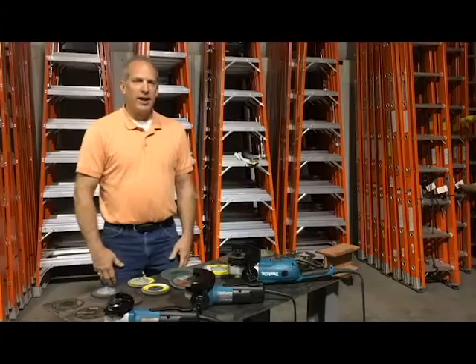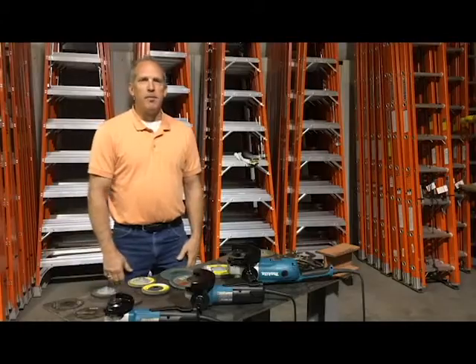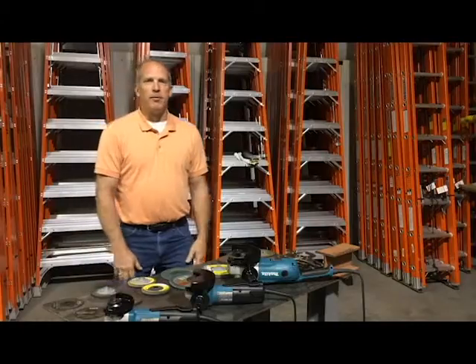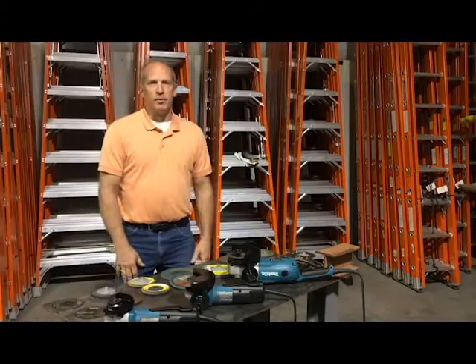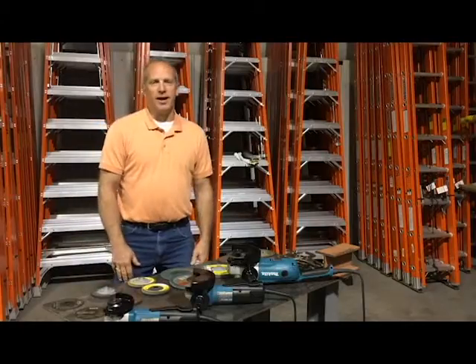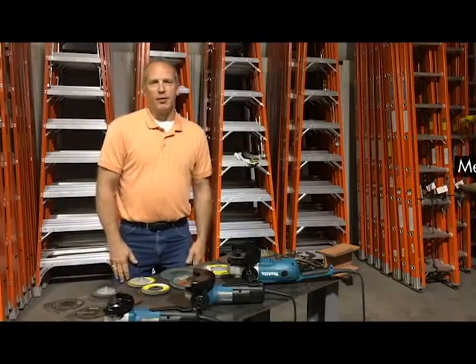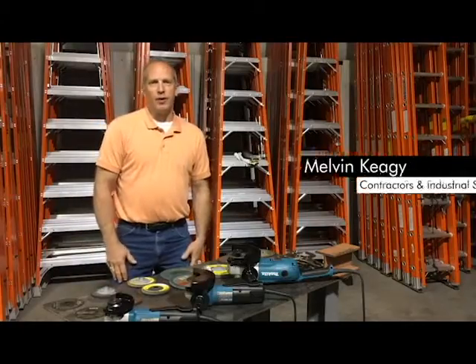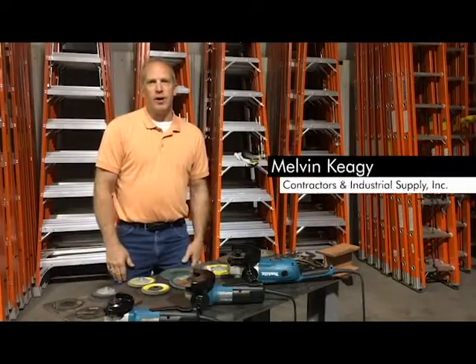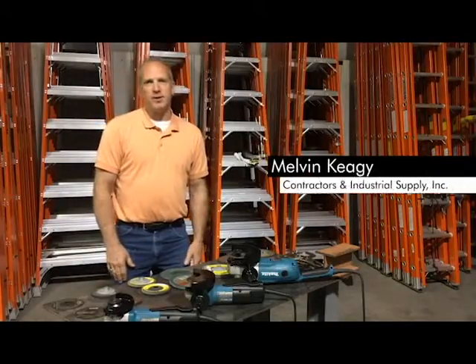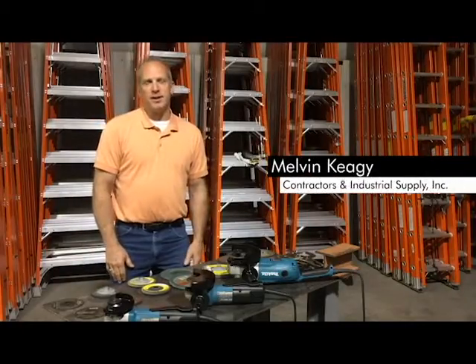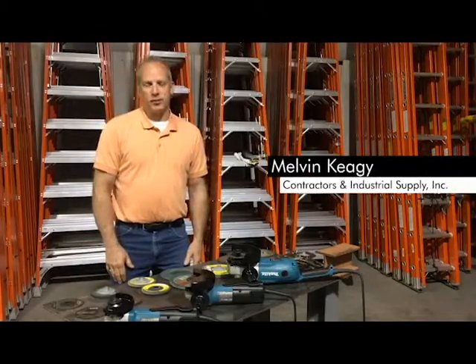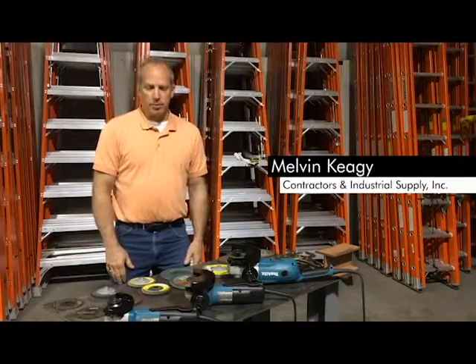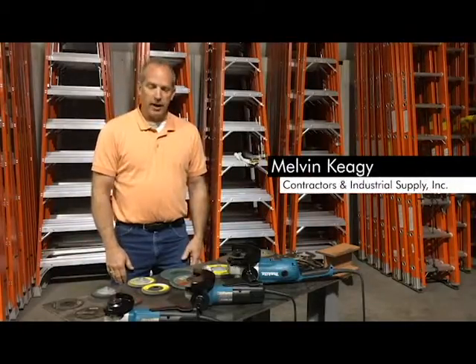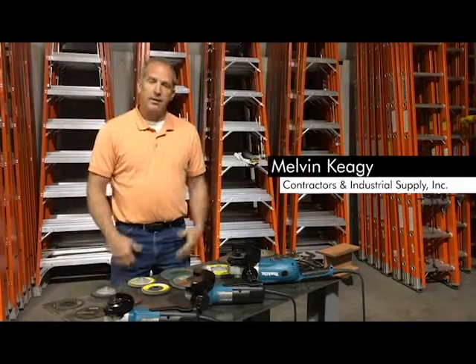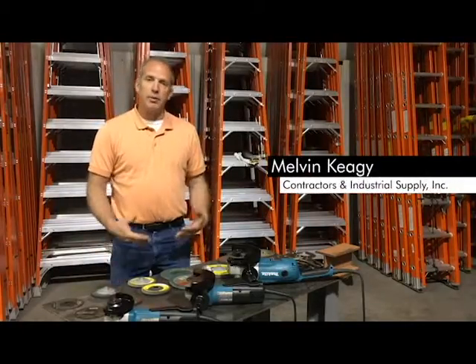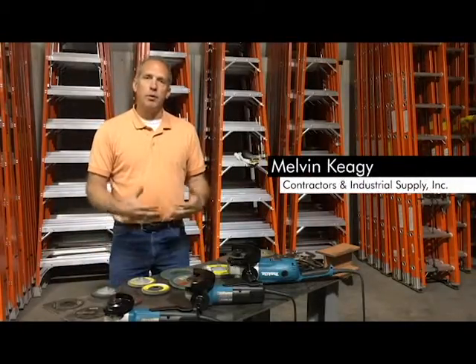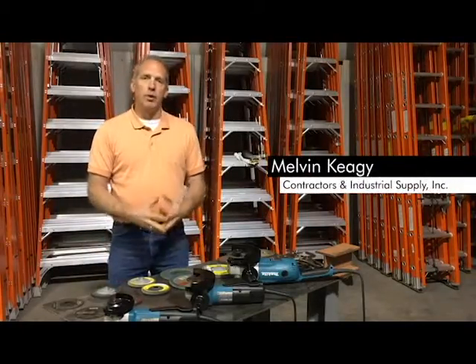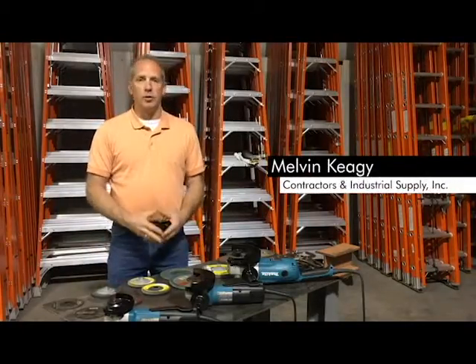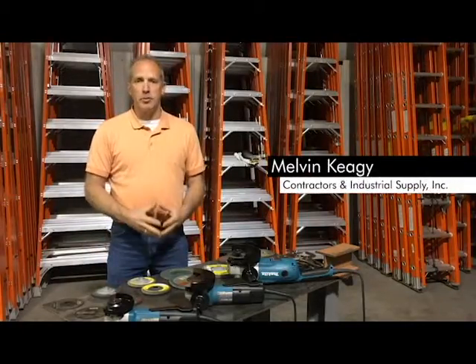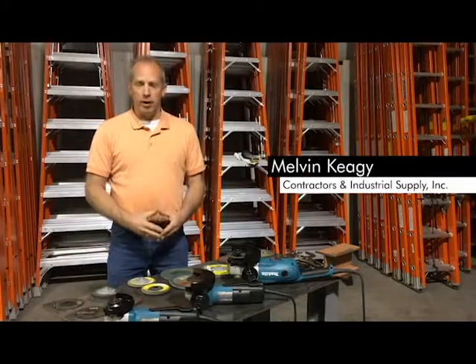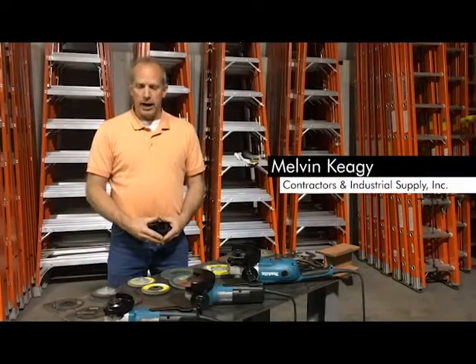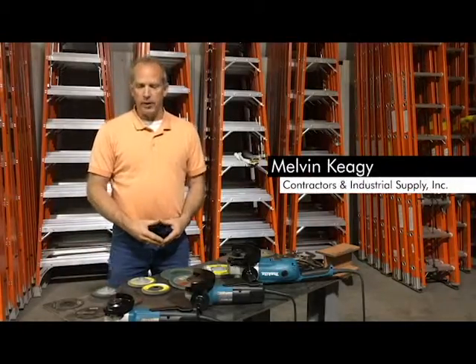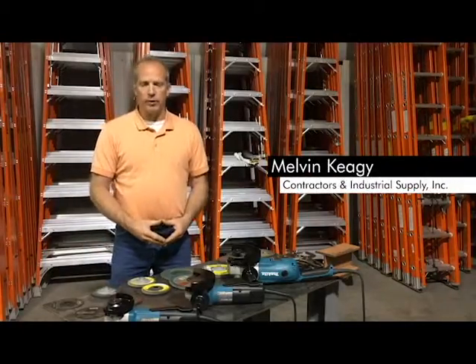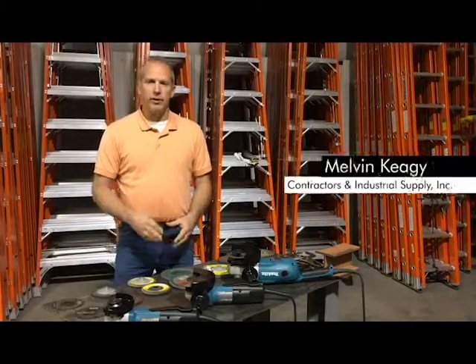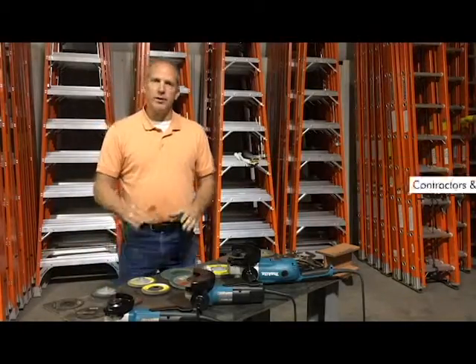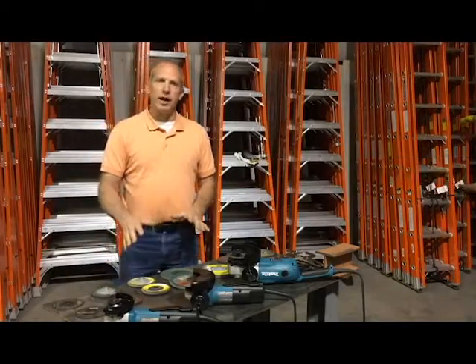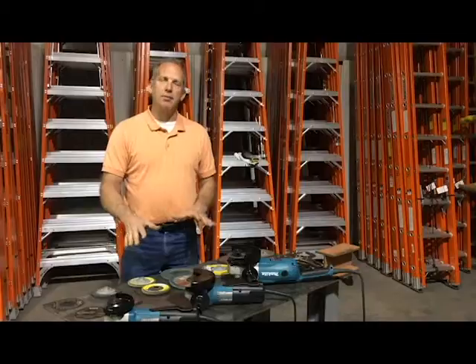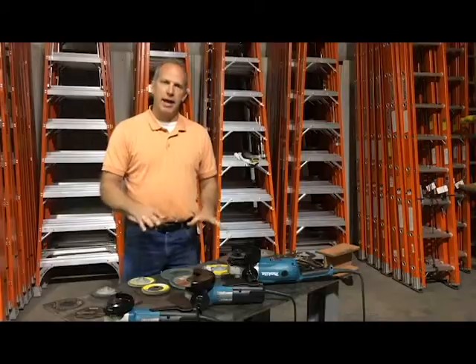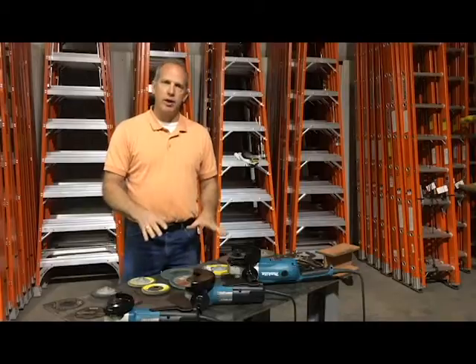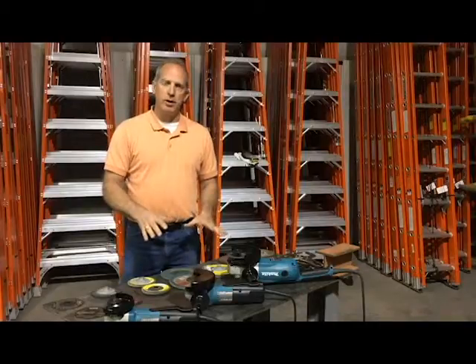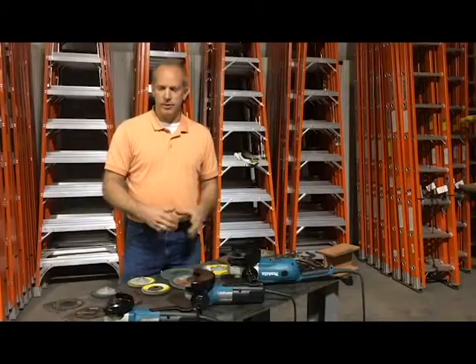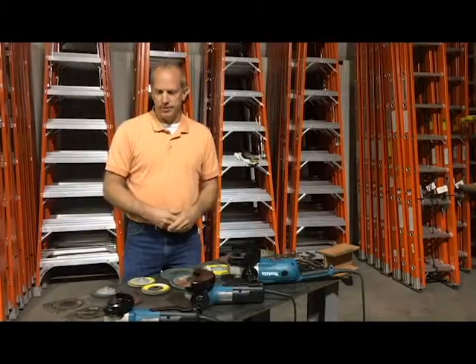I'm Melvin Keggy with Contractors and Industrial Supply. Today we want to talk a little bit about grinding wheels, the different types and how you may use them.